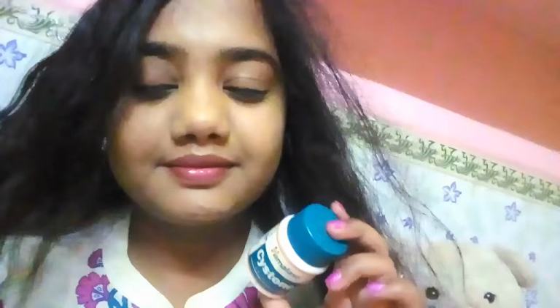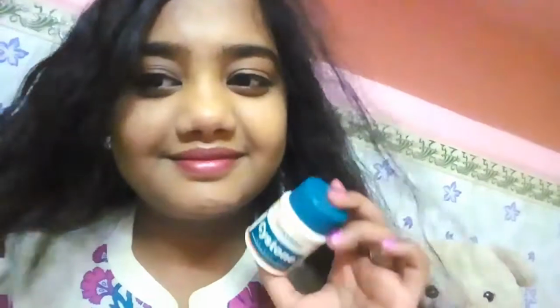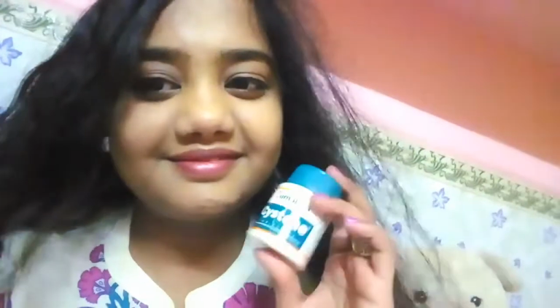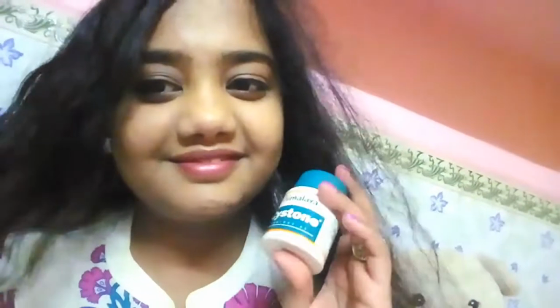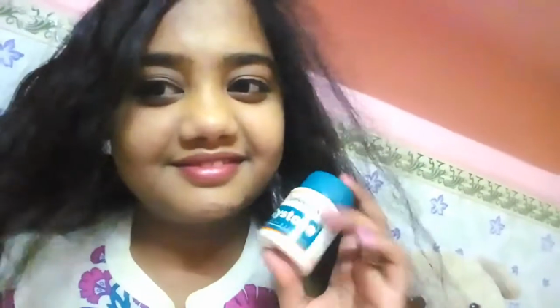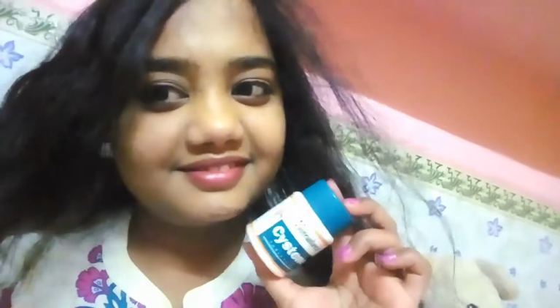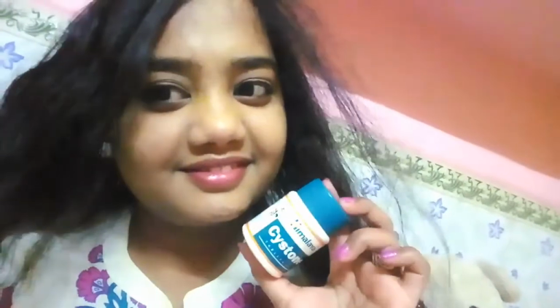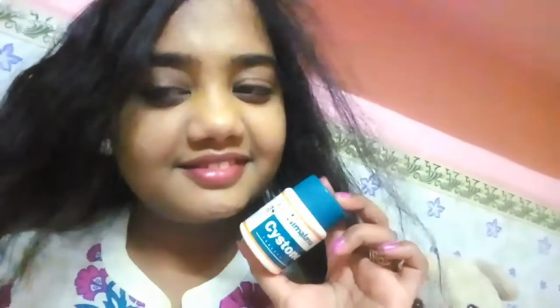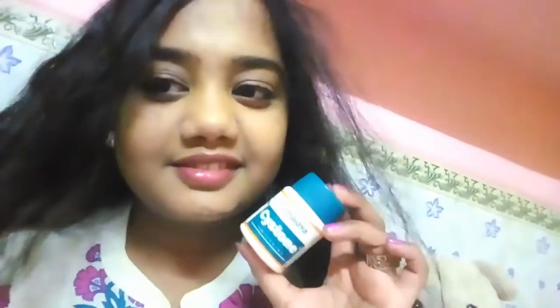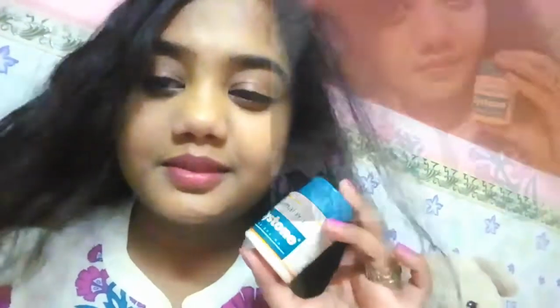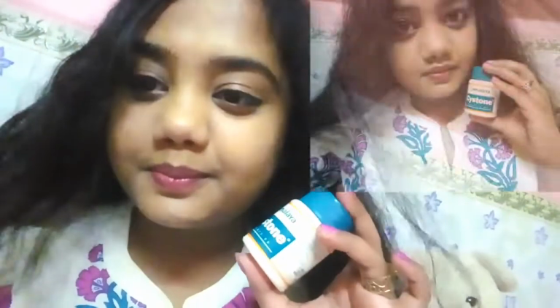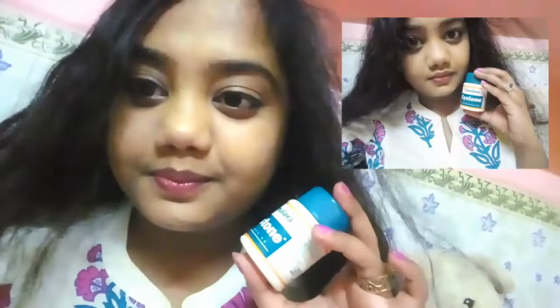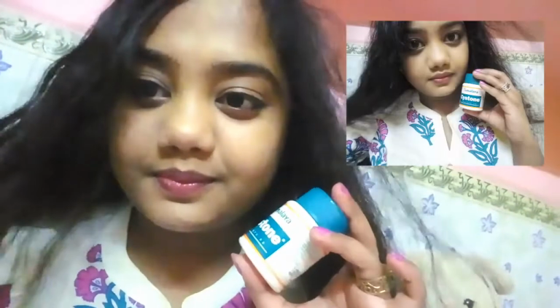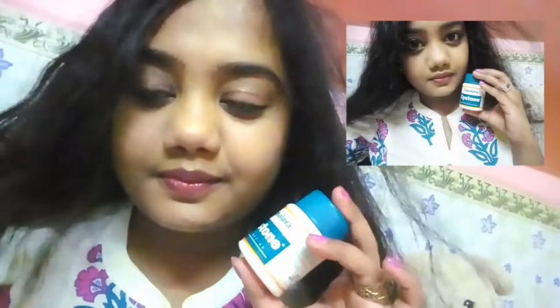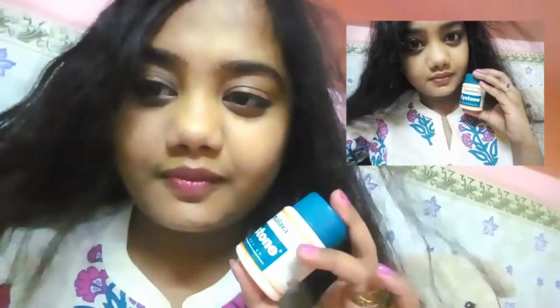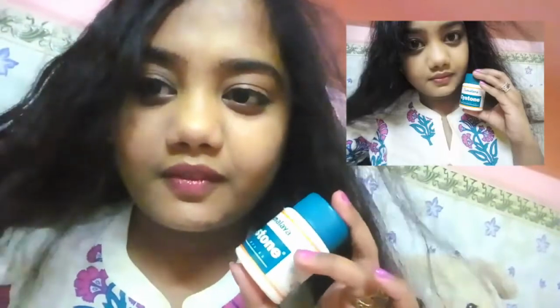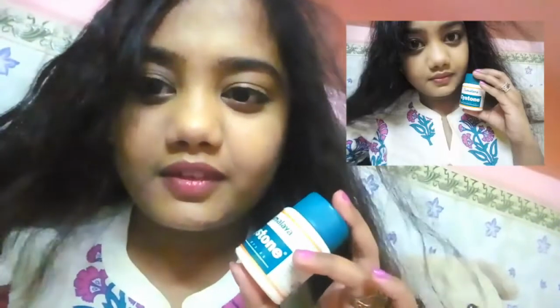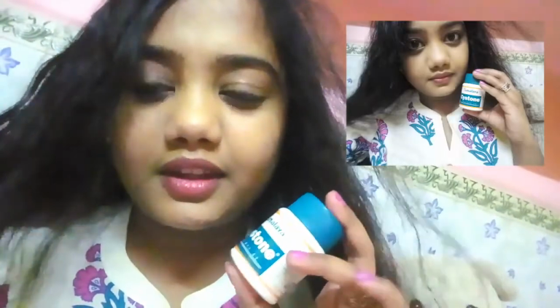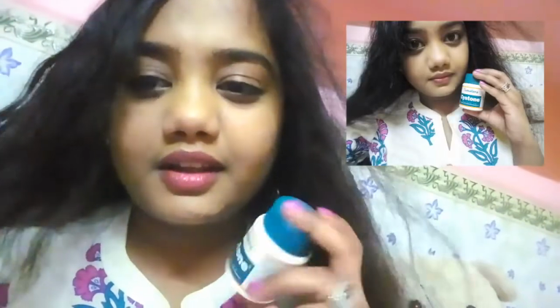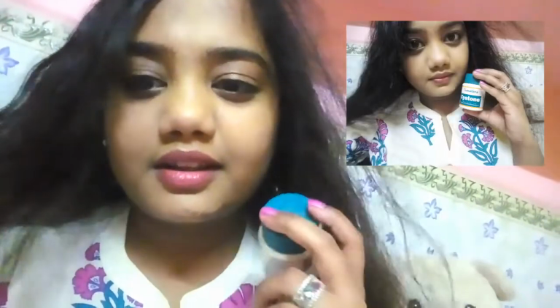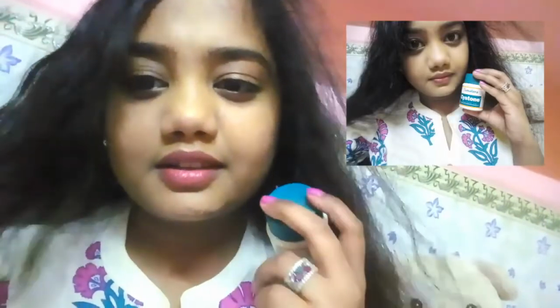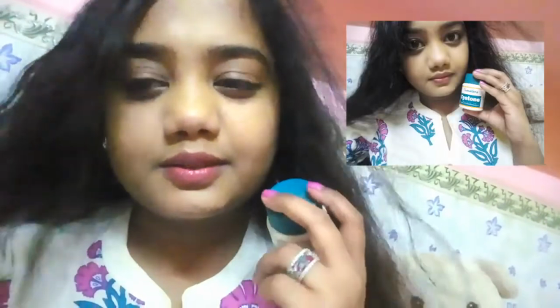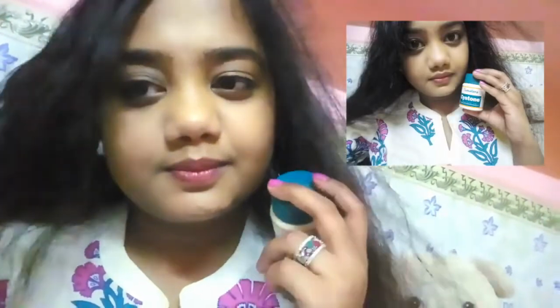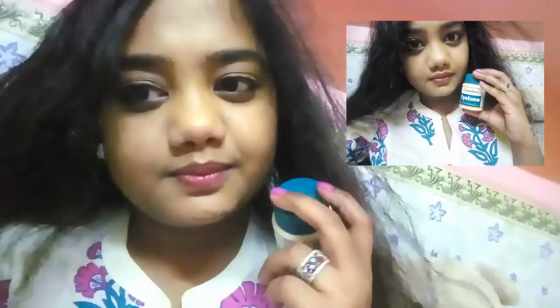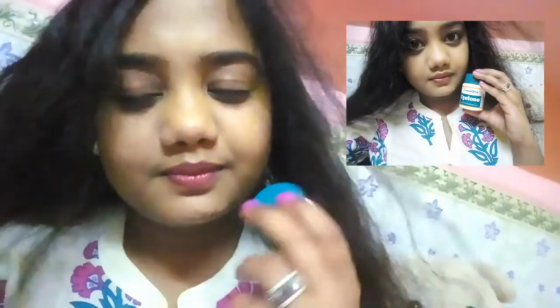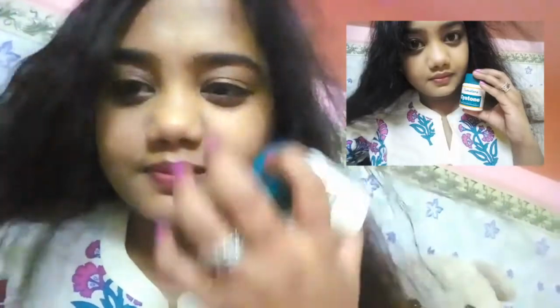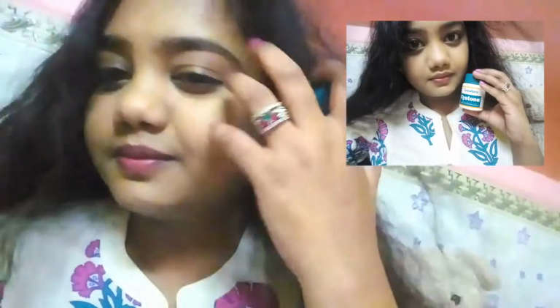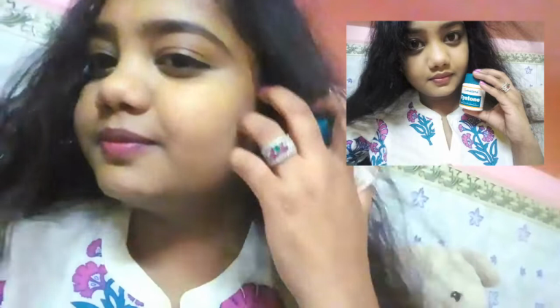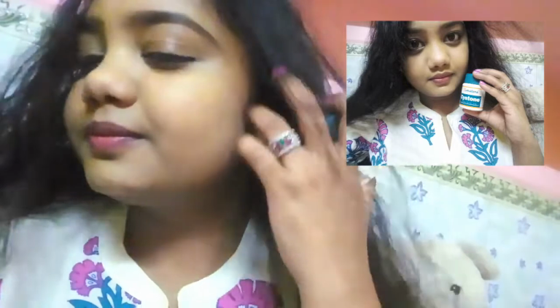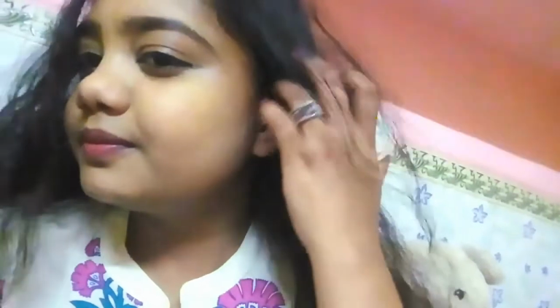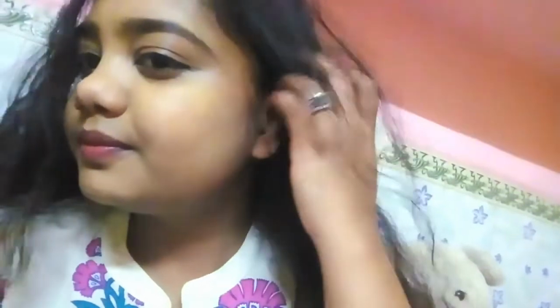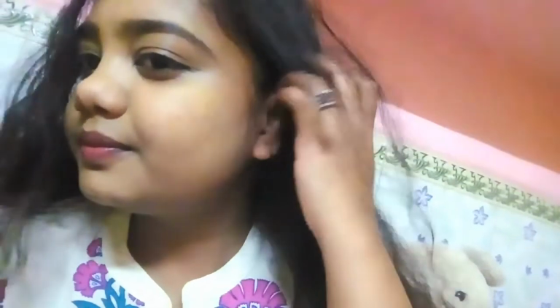Hi friends, I am Pooja from Creative Pooja's channel and today I am going to review Cystone tablets.